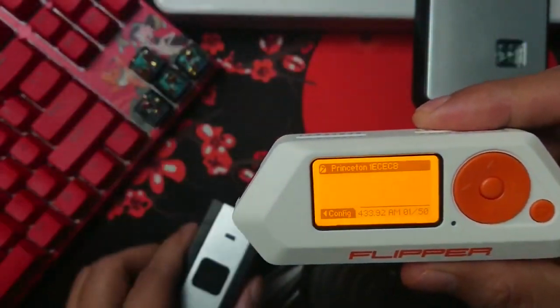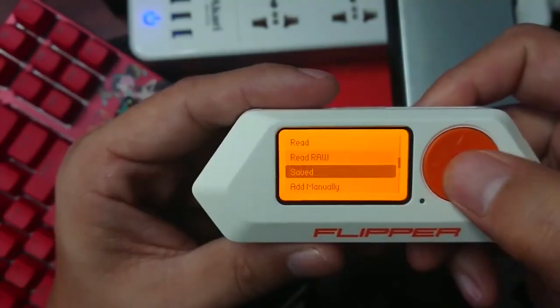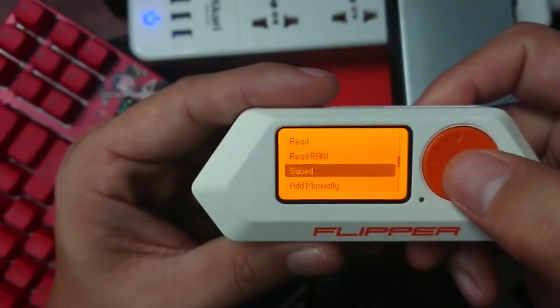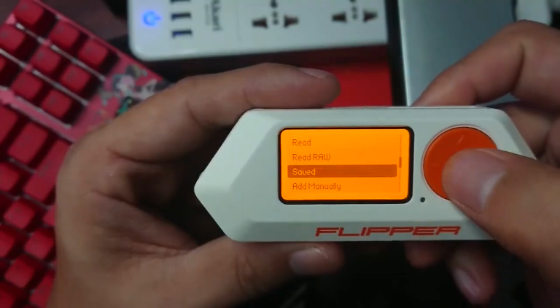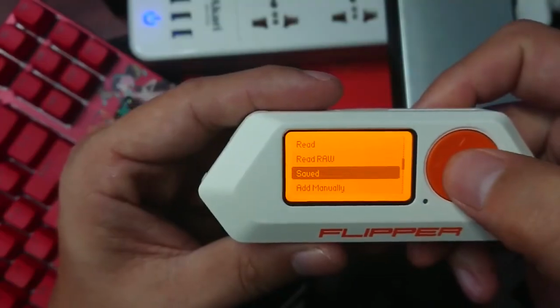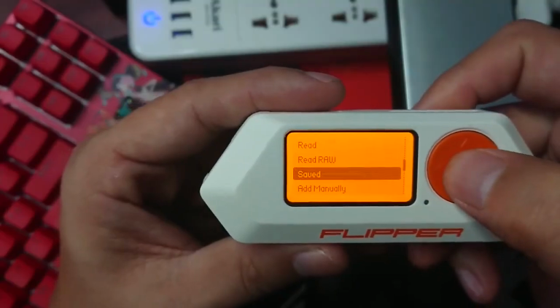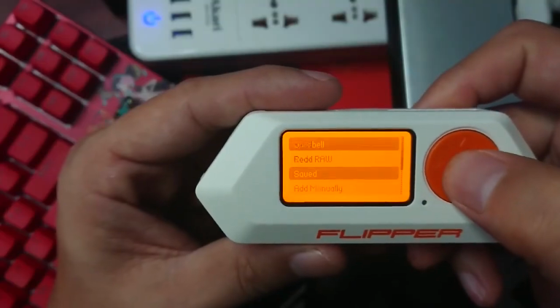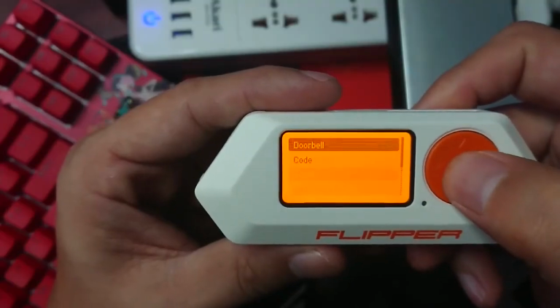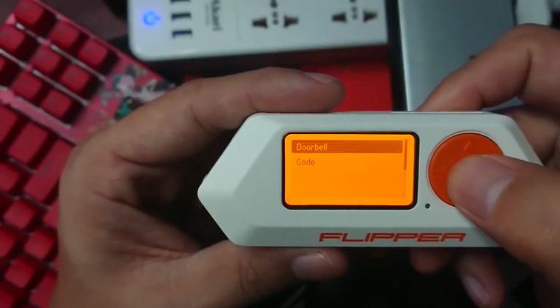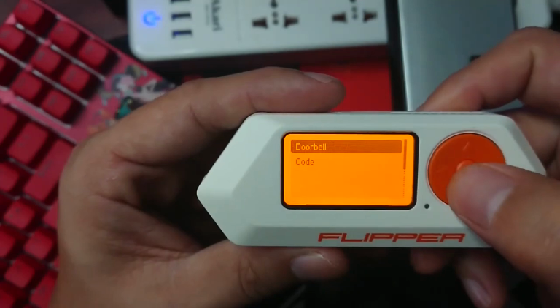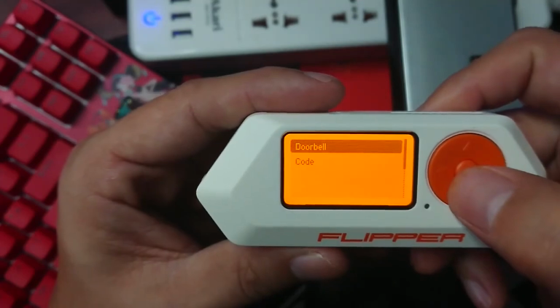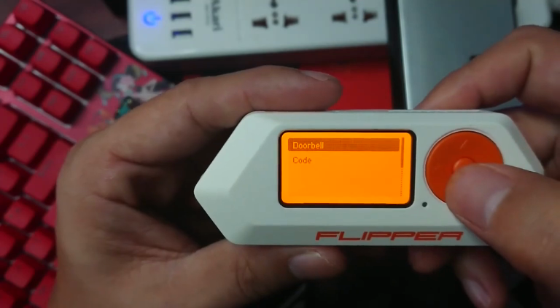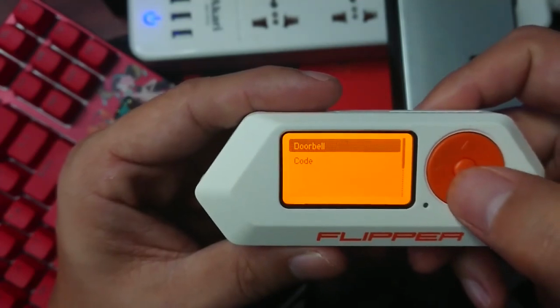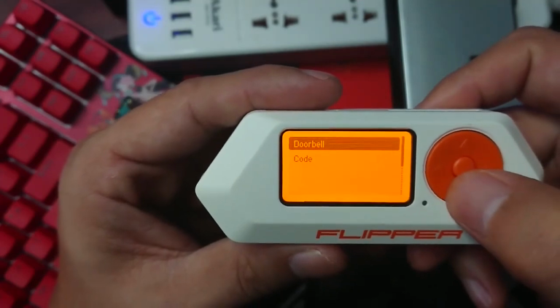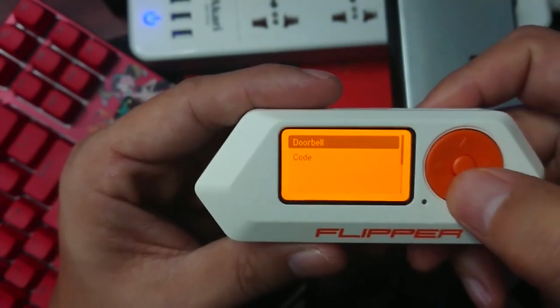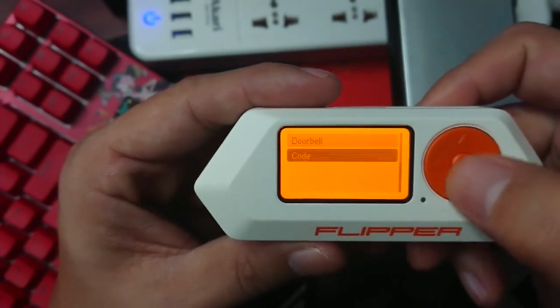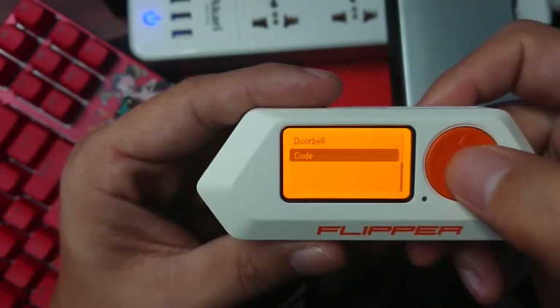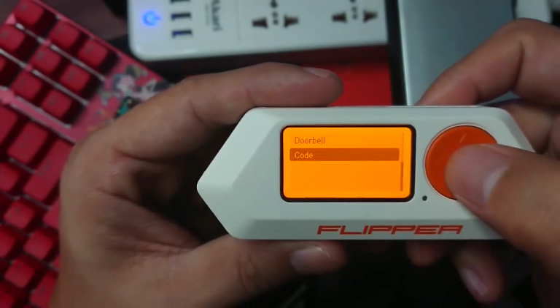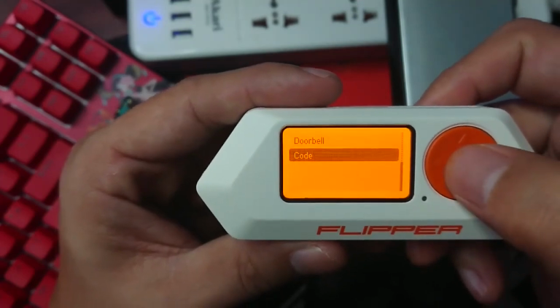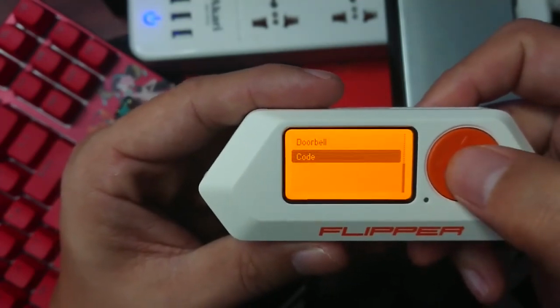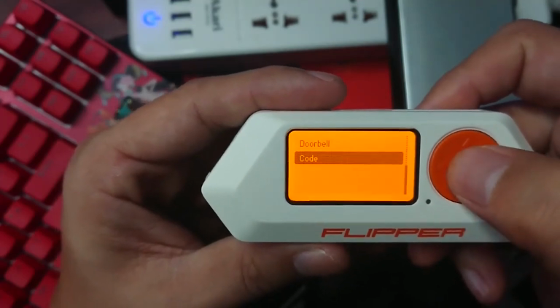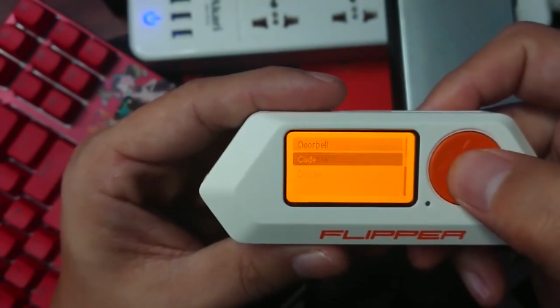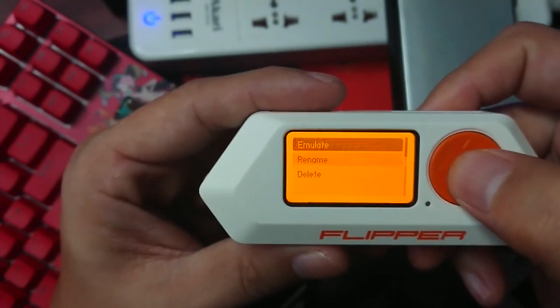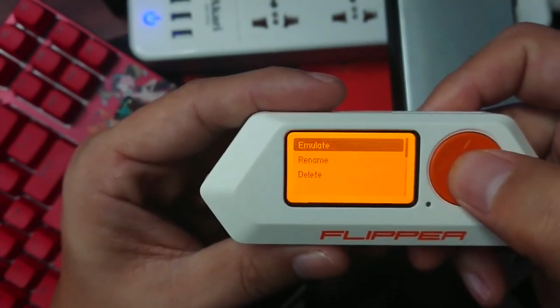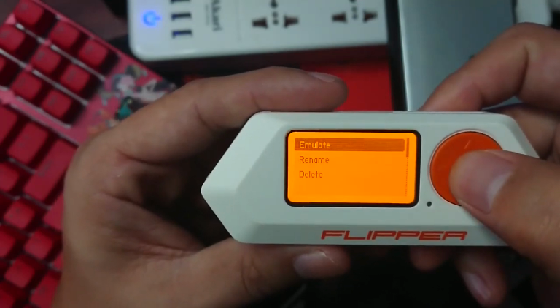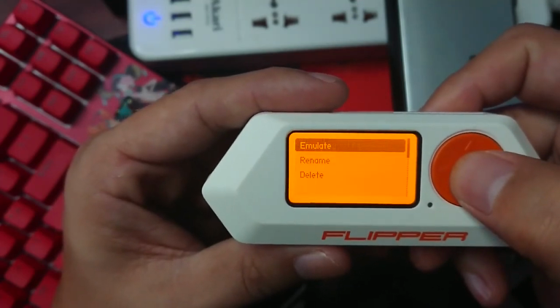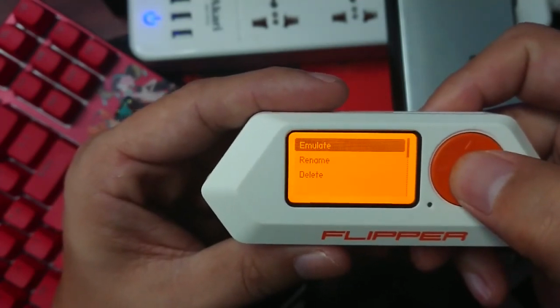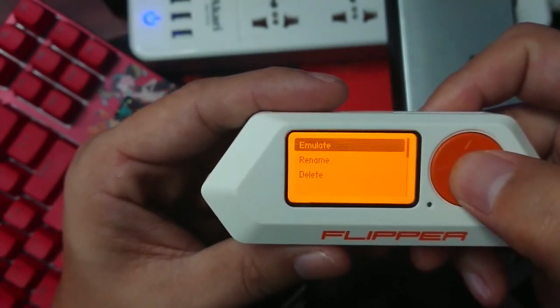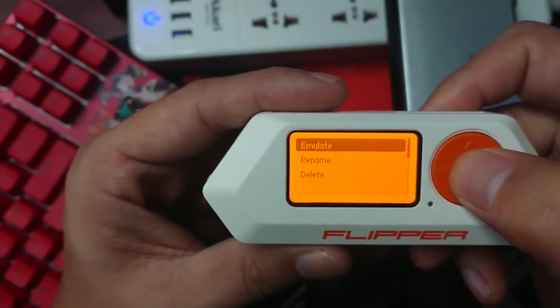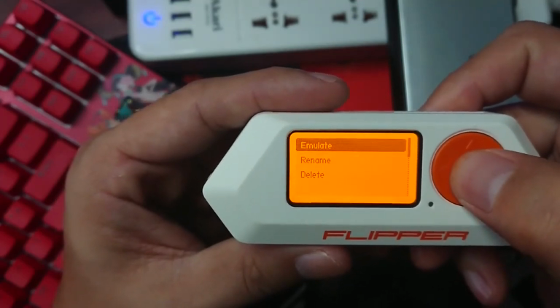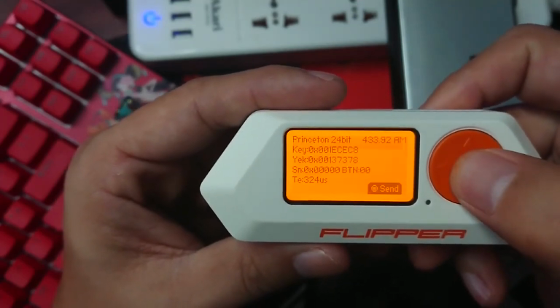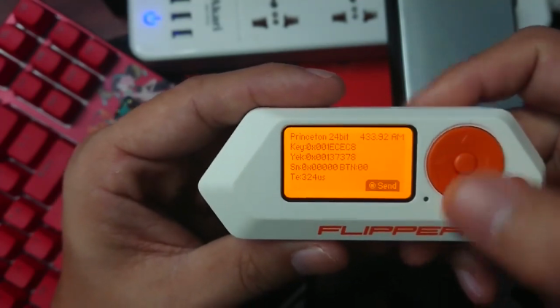Let's try to emulate our saved file again and see if it will work.